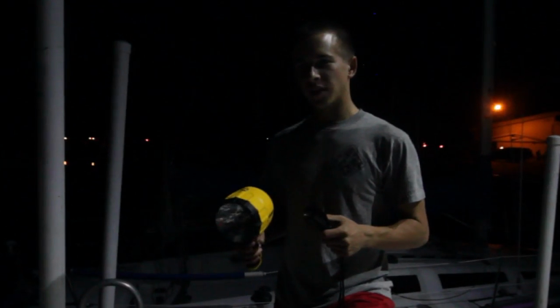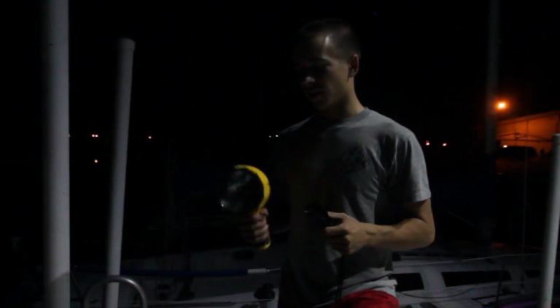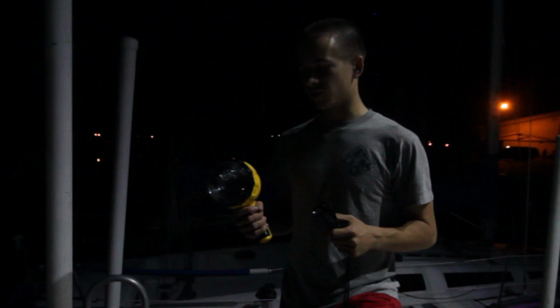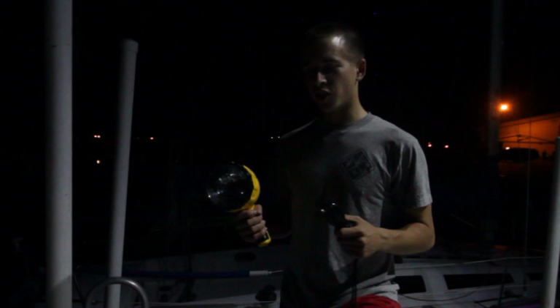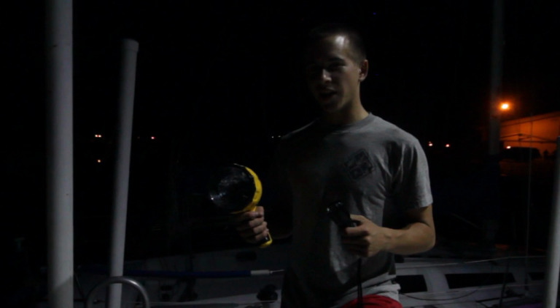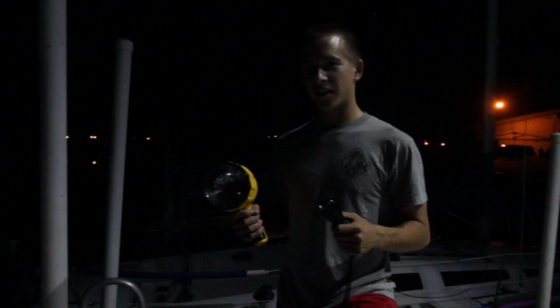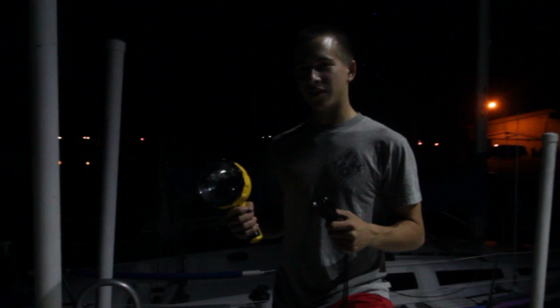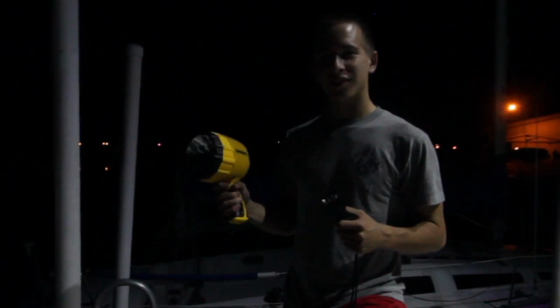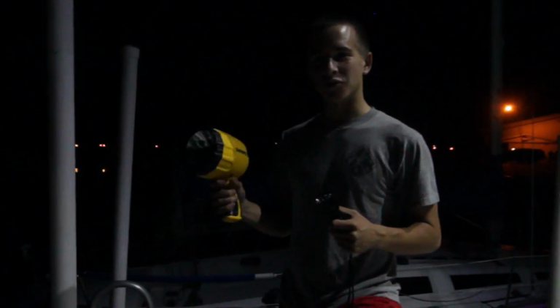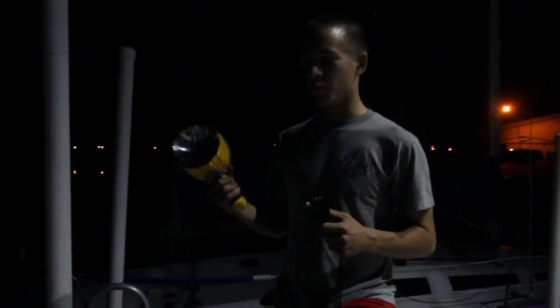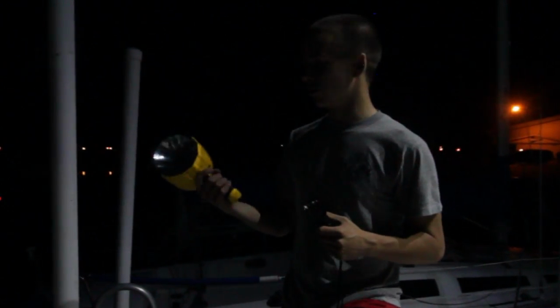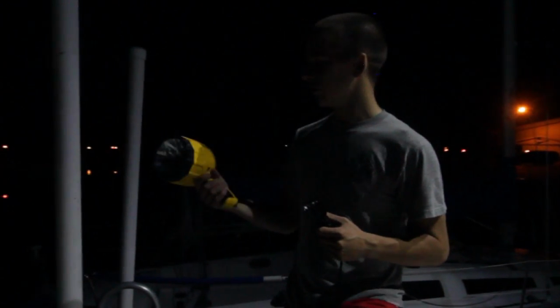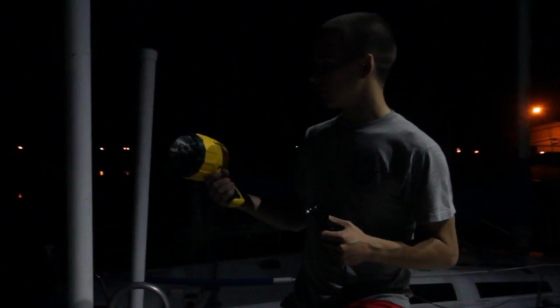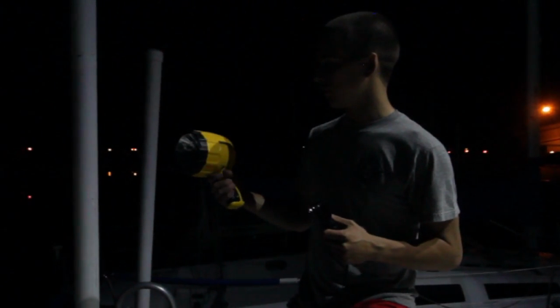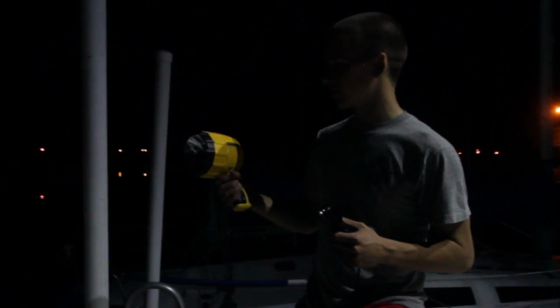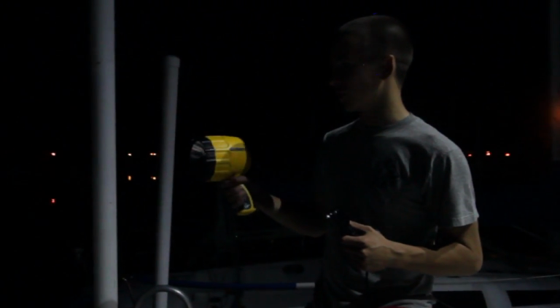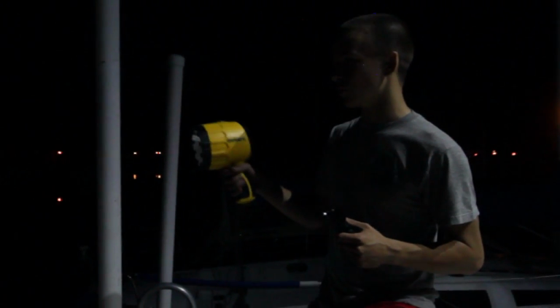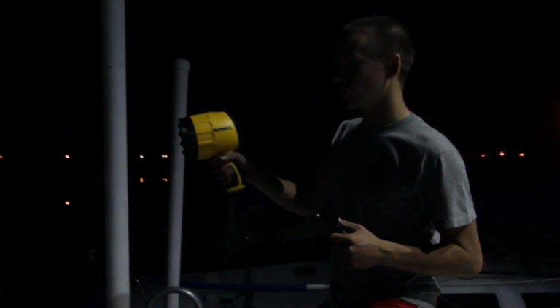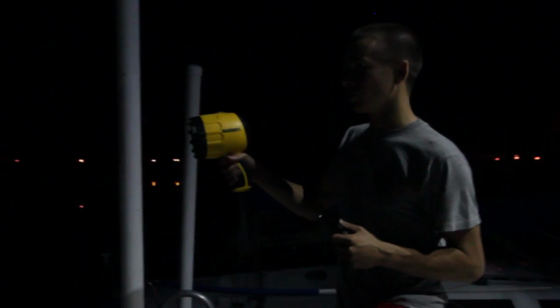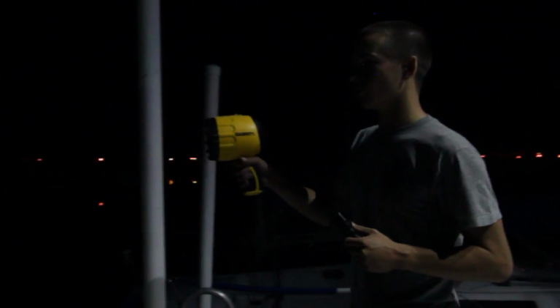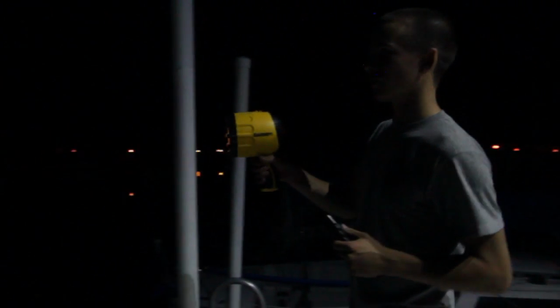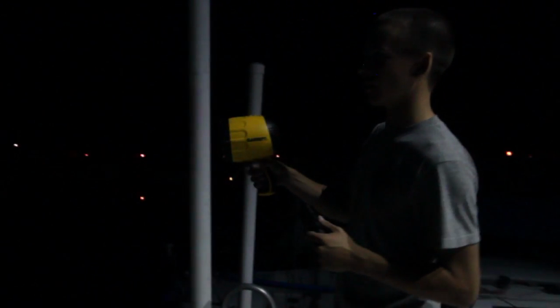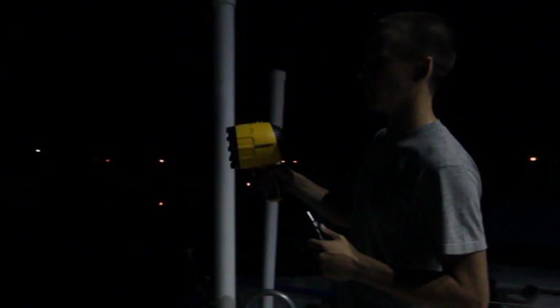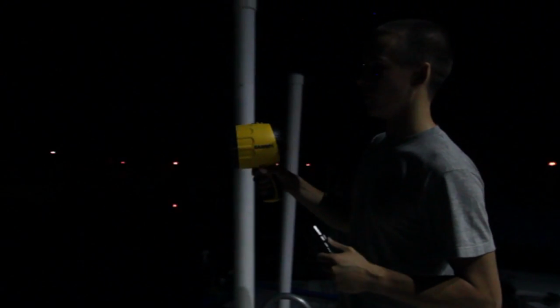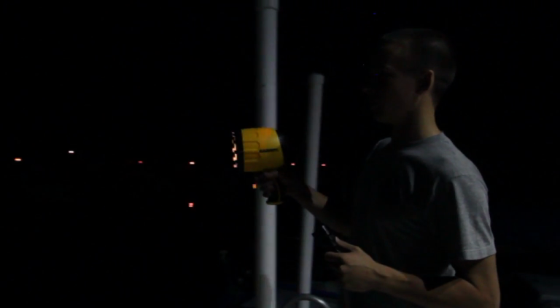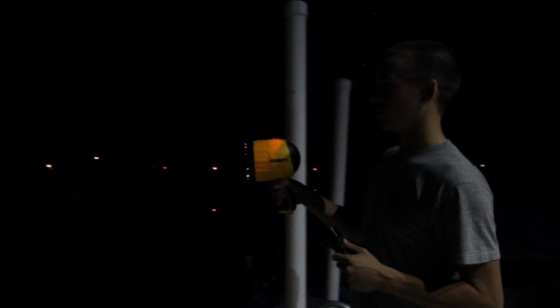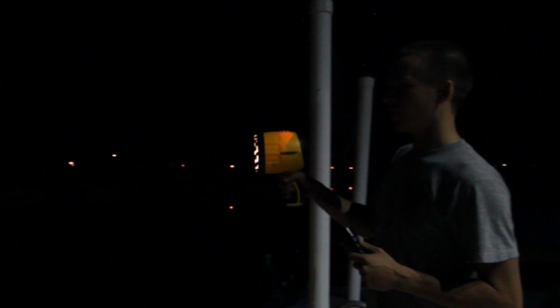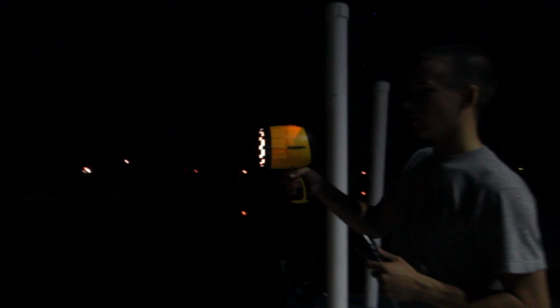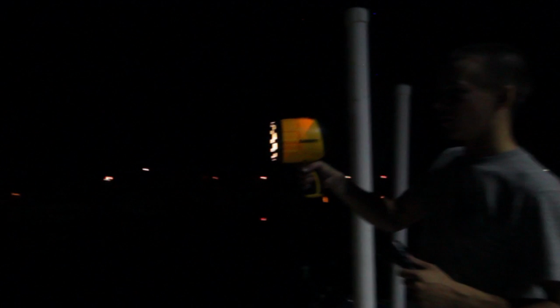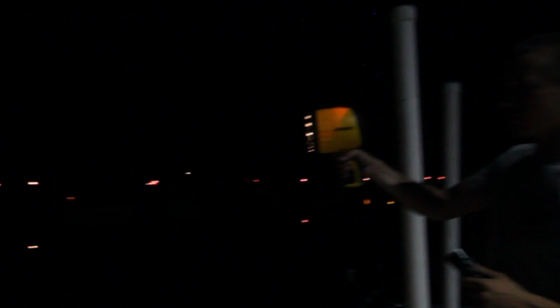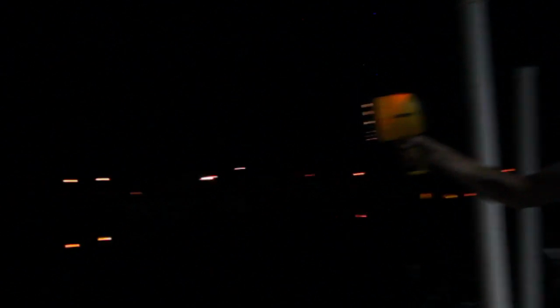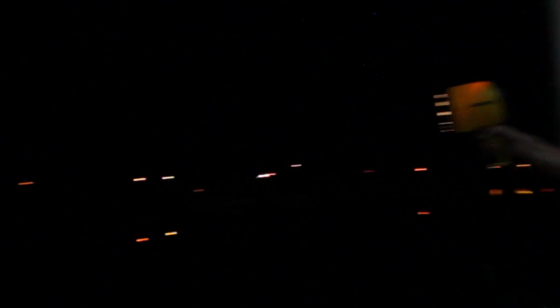Alright, so here we have the normal flashlight that you would usually use on a boat. I'm going to turn it on.